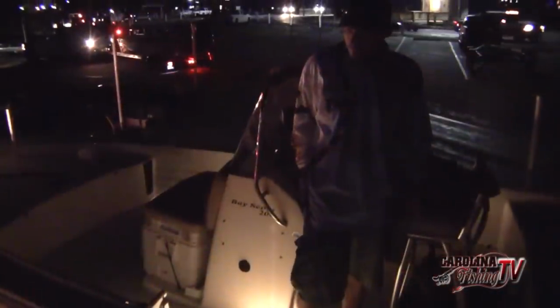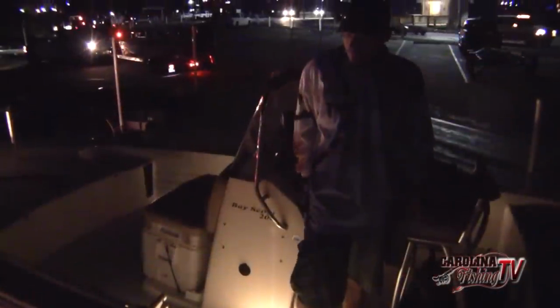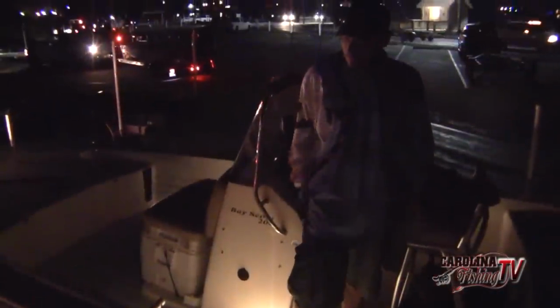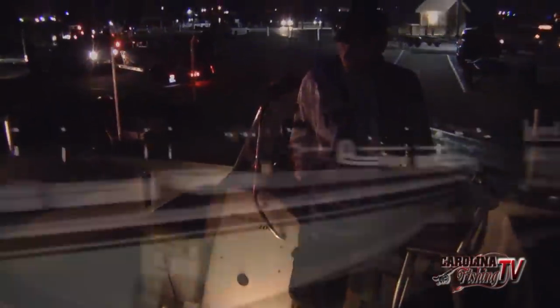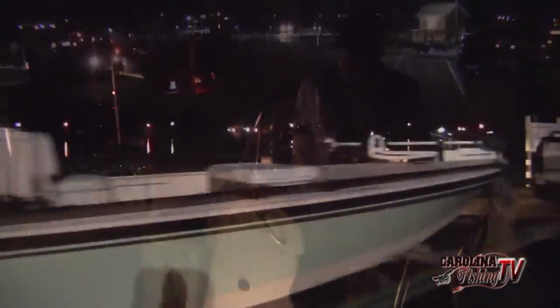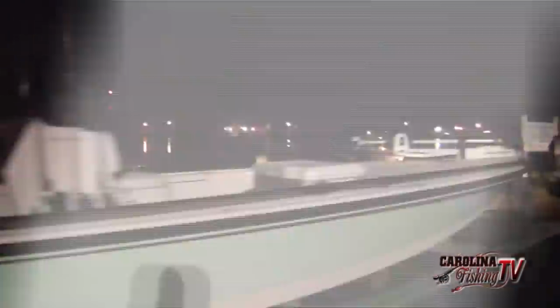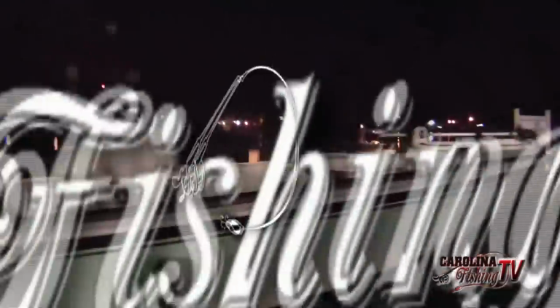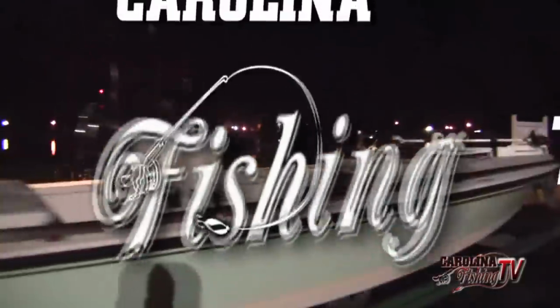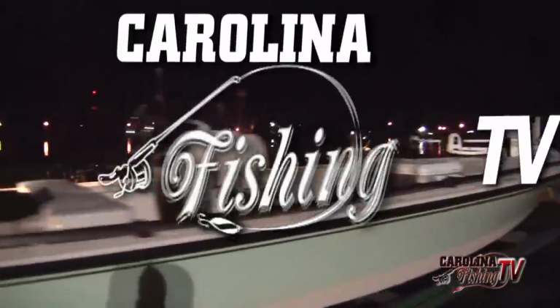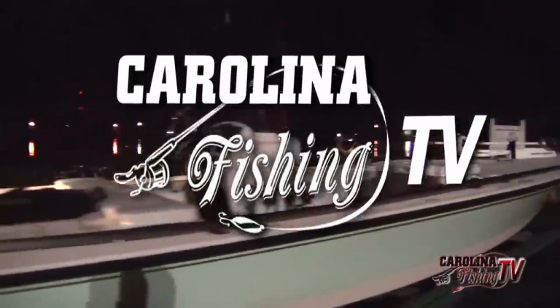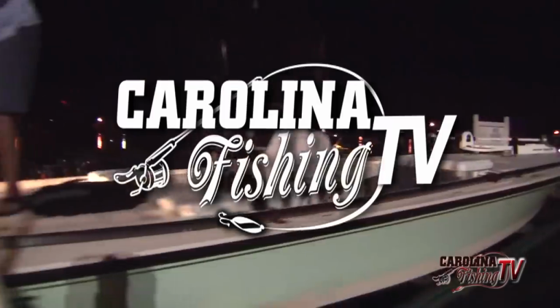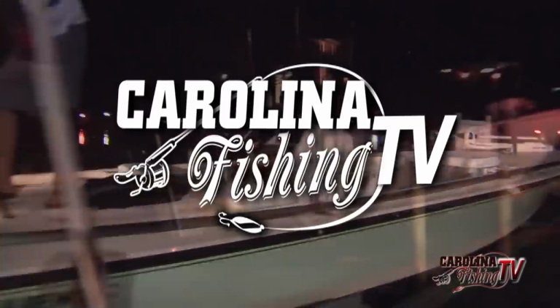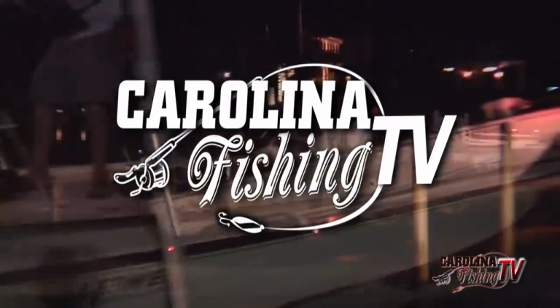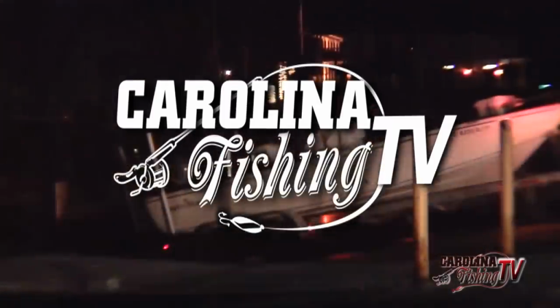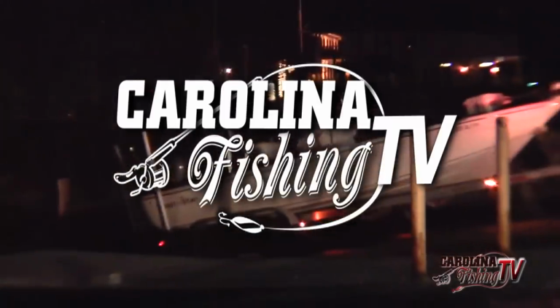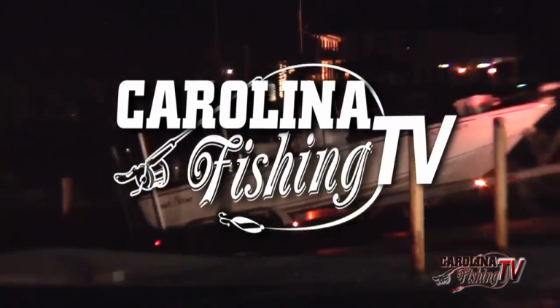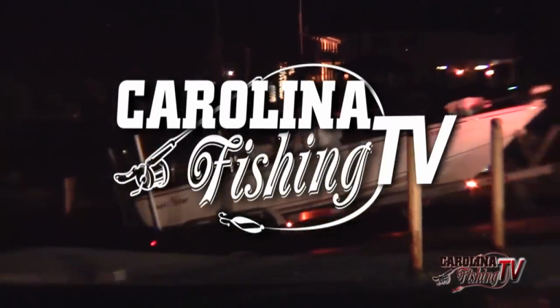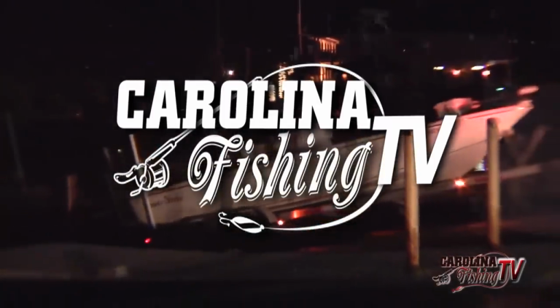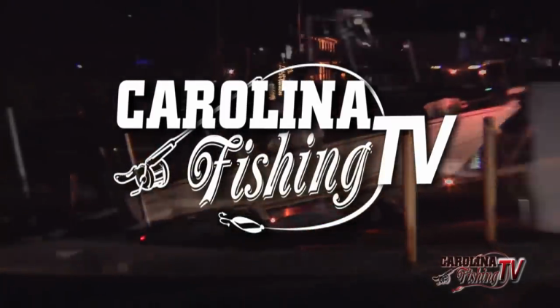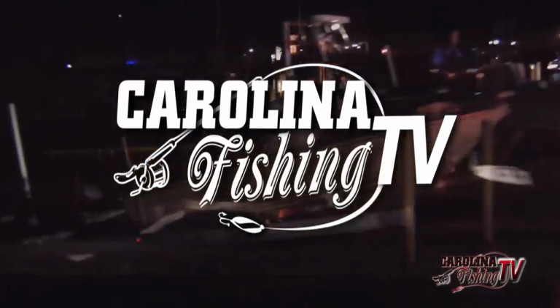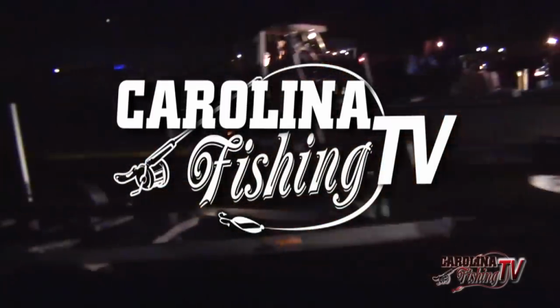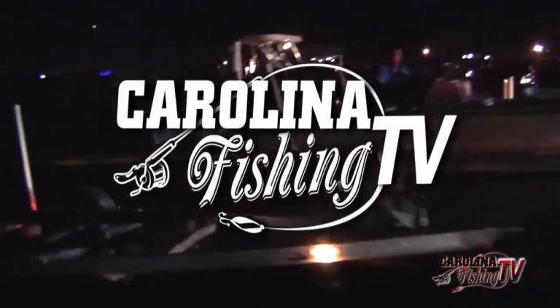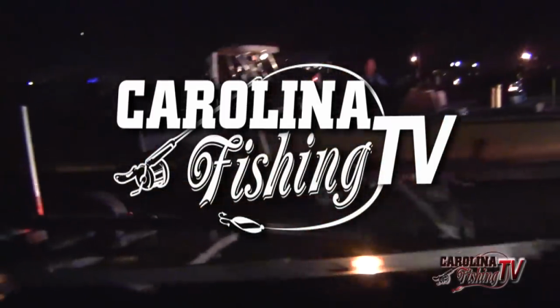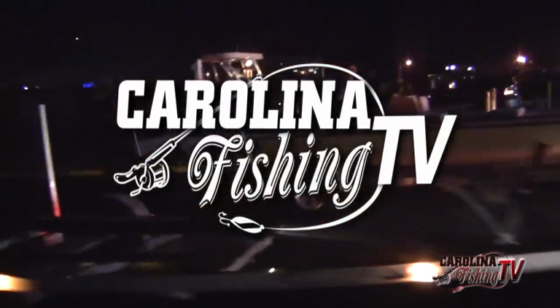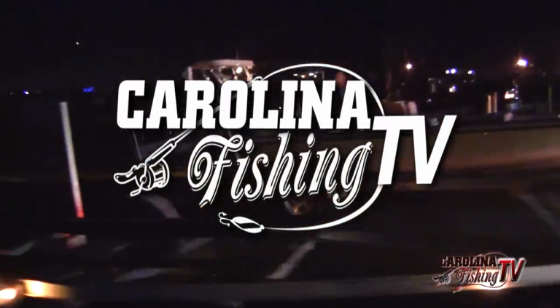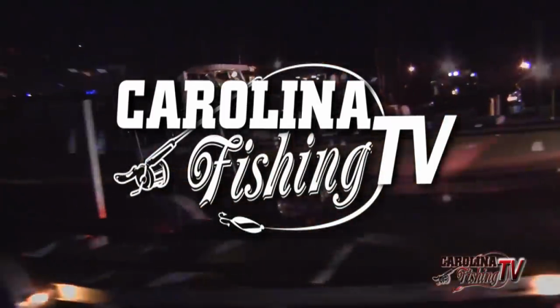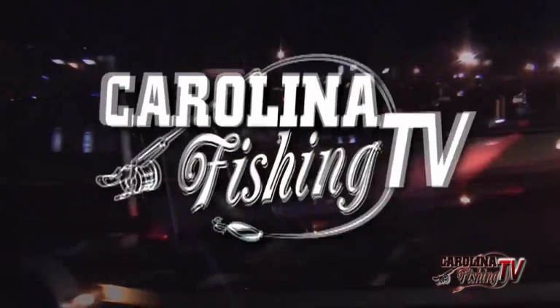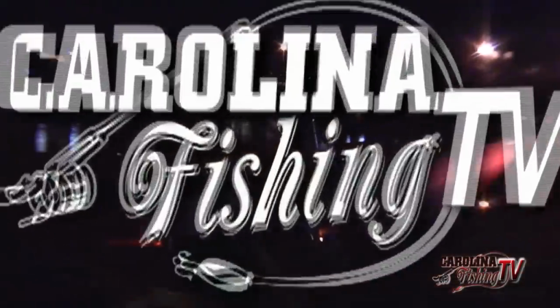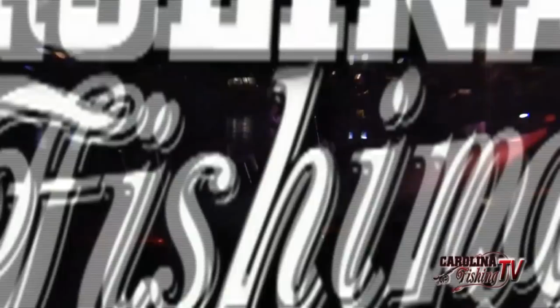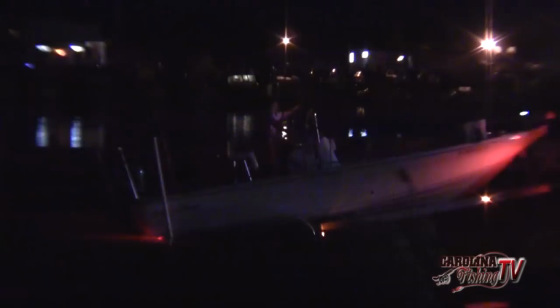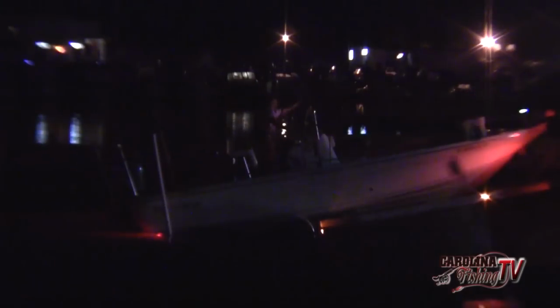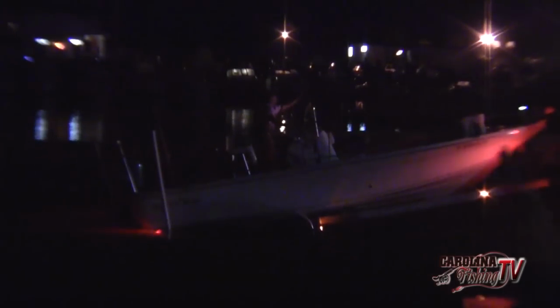Carolina Fishing TV, showing you how to catch more fish.